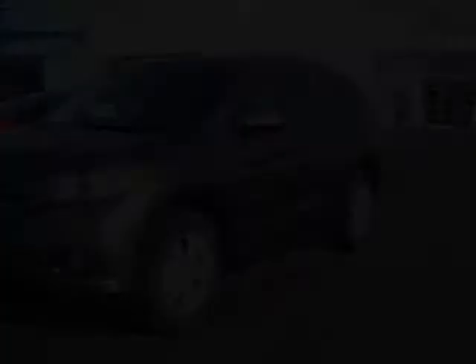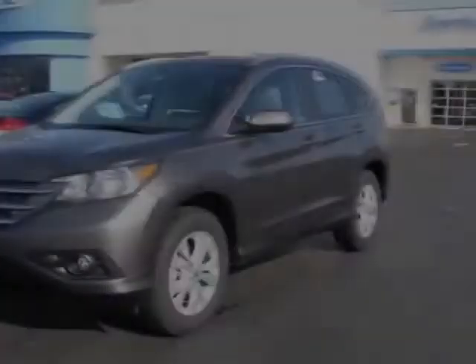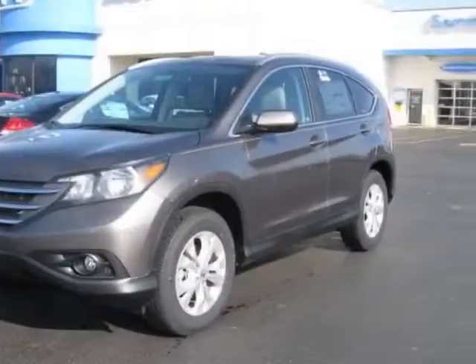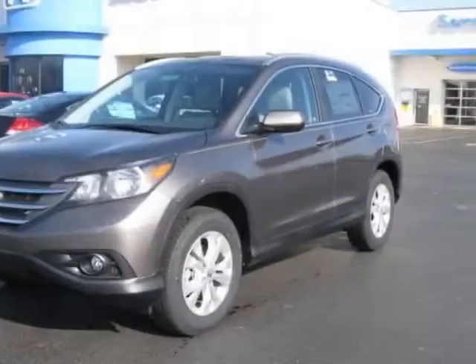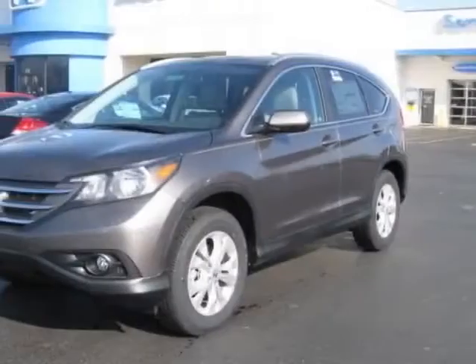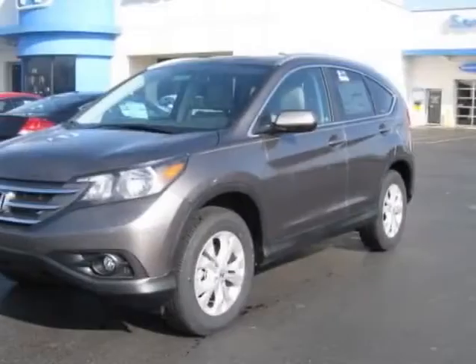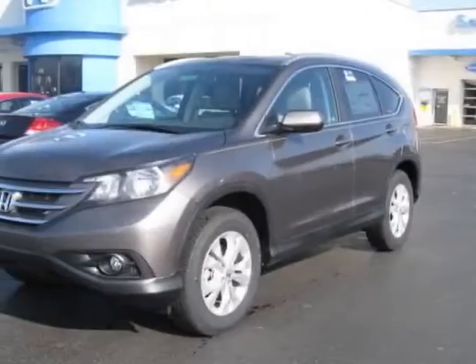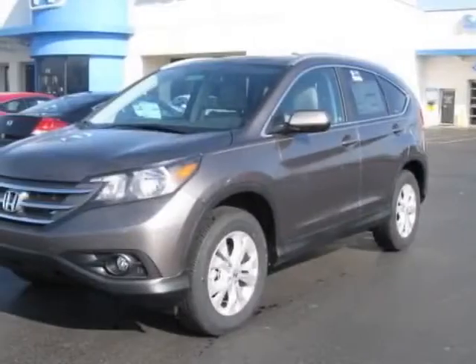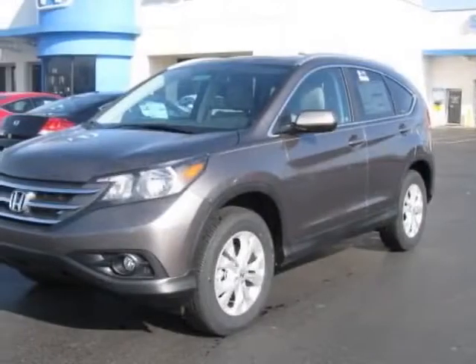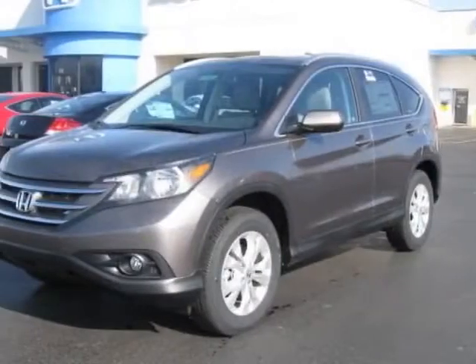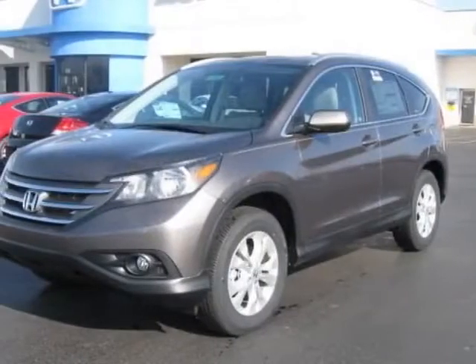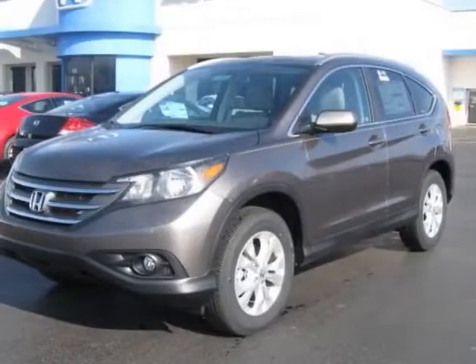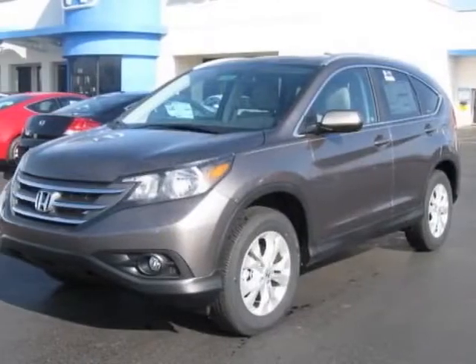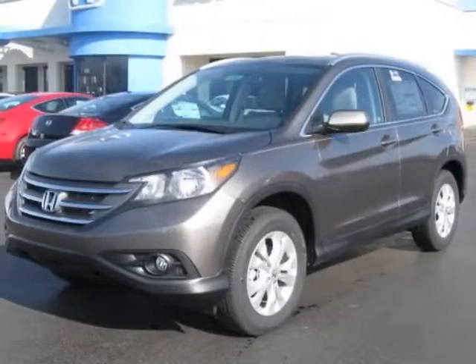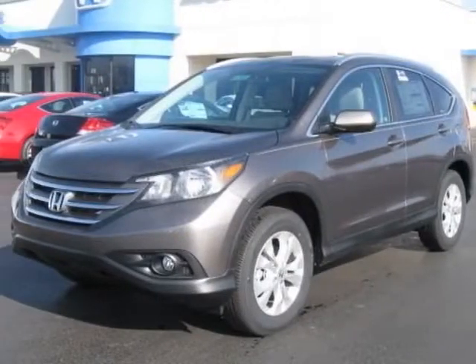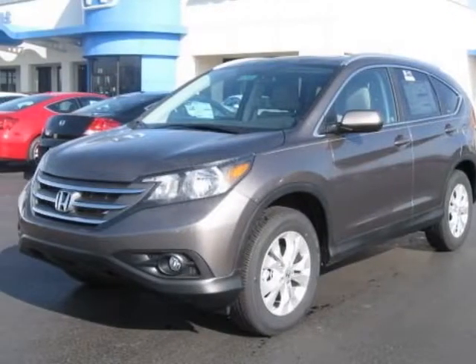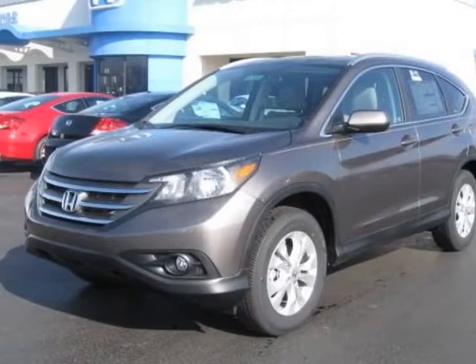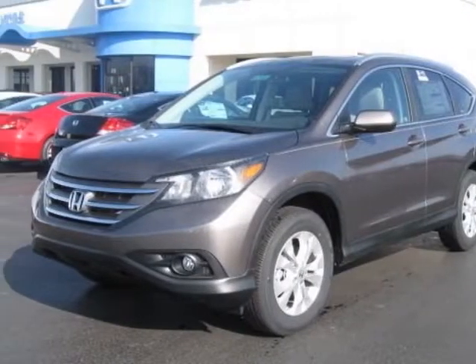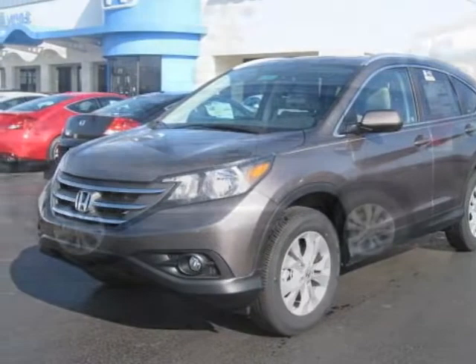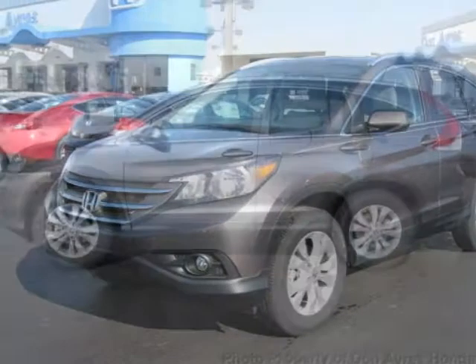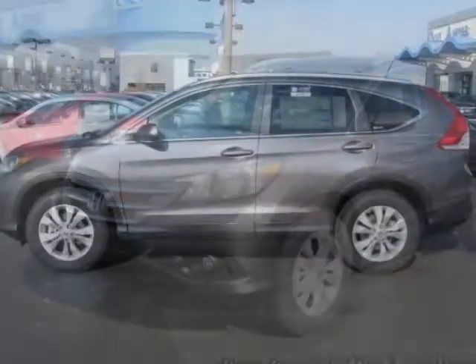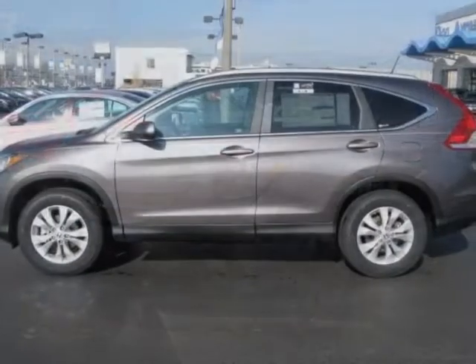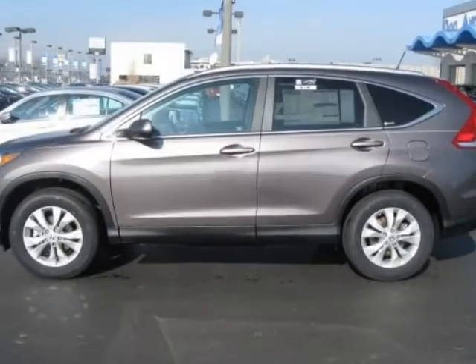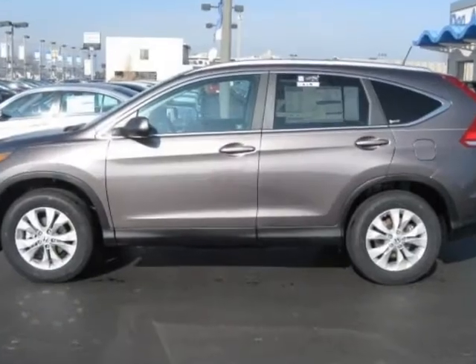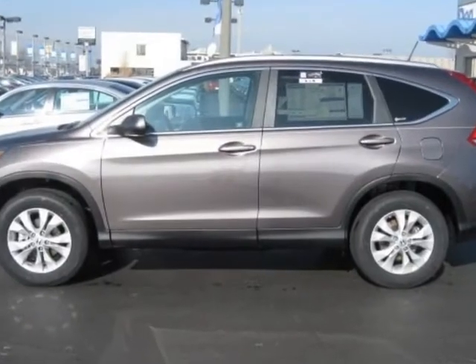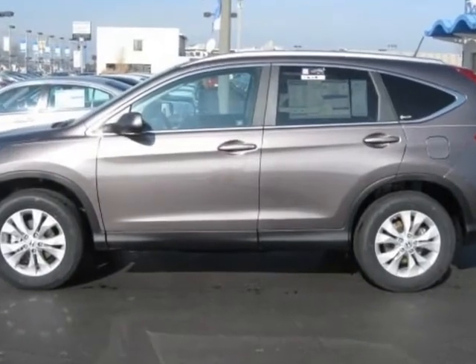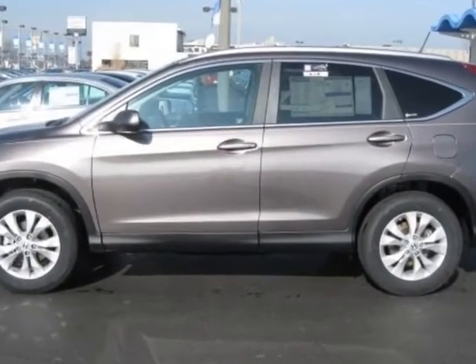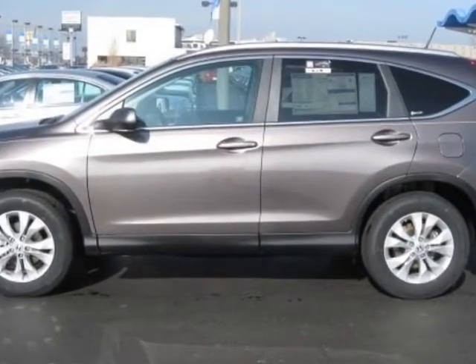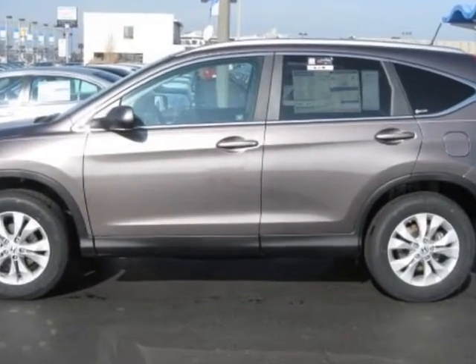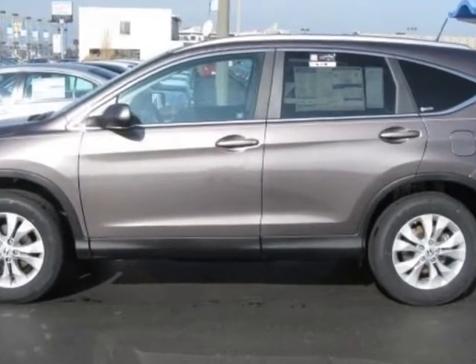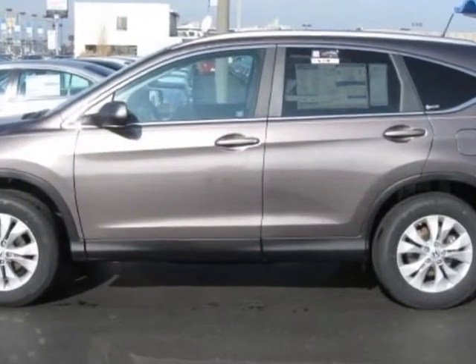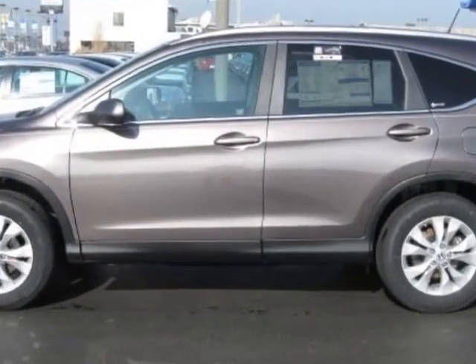Check out this new 2013 Honda CR-V for your protection. This vehicle has a full factory warranty.